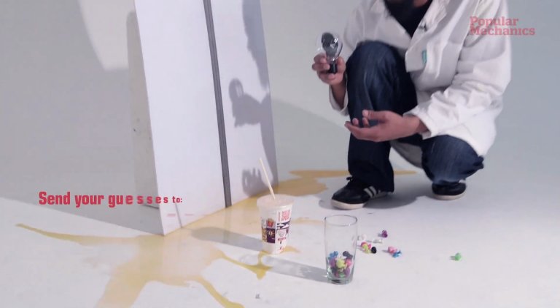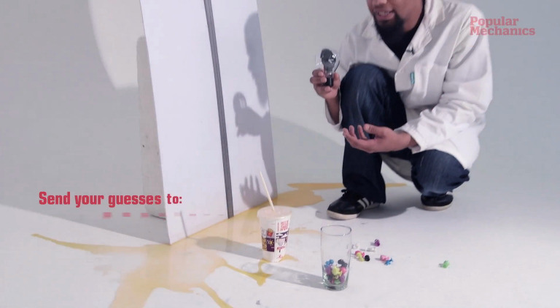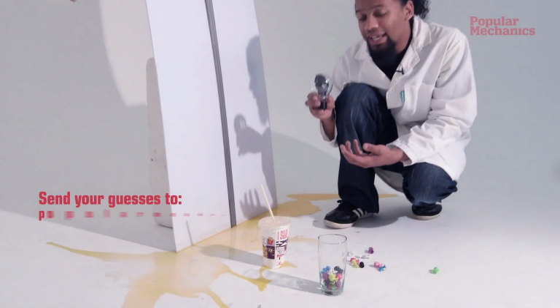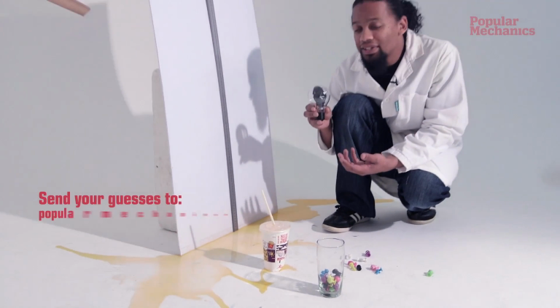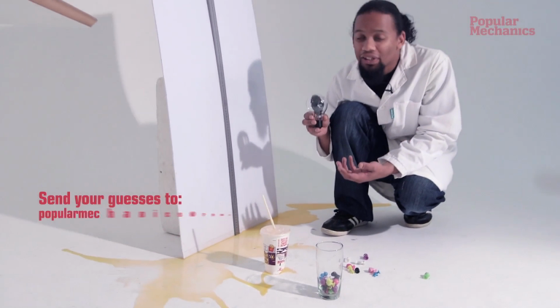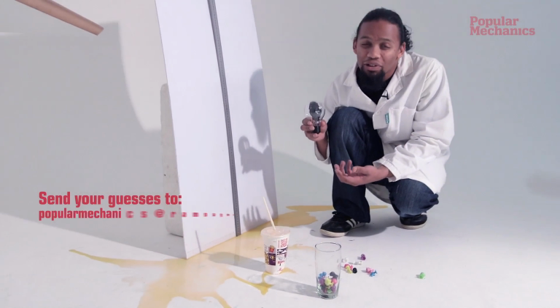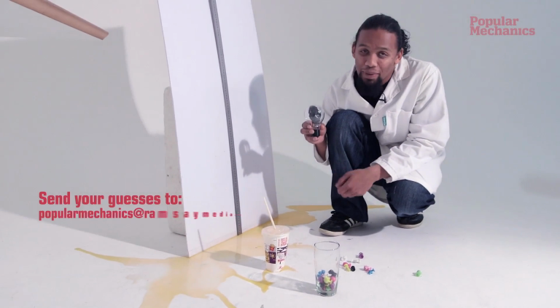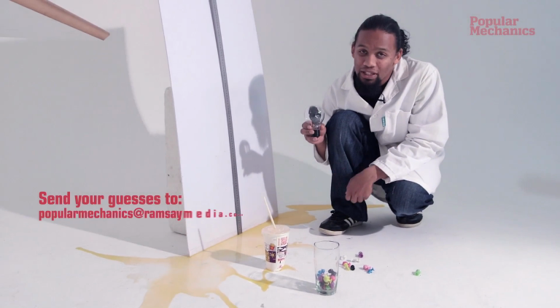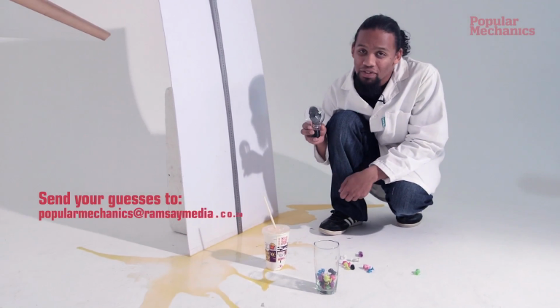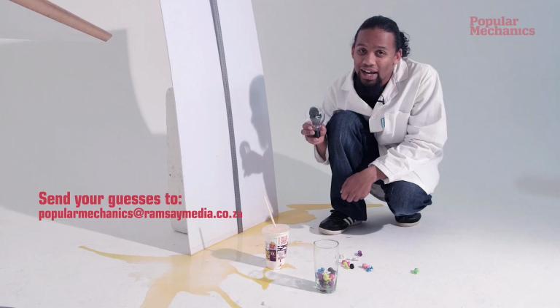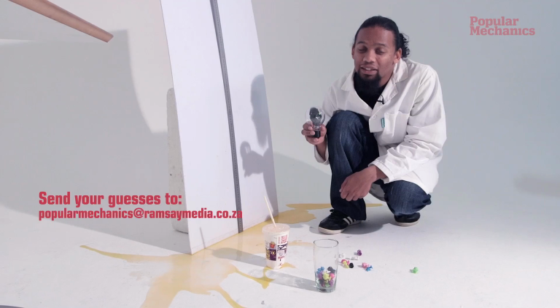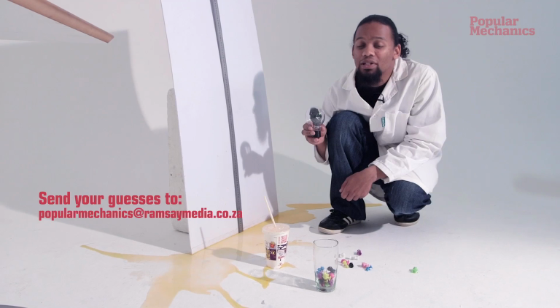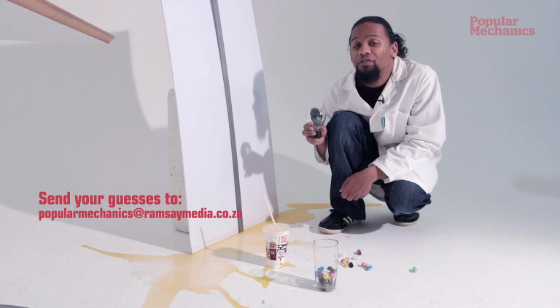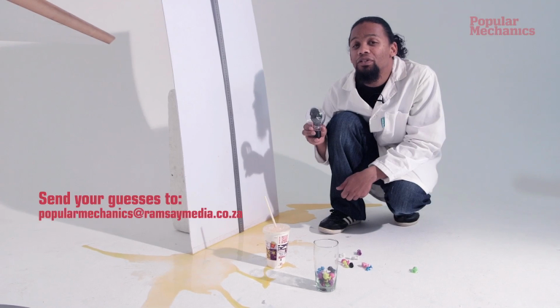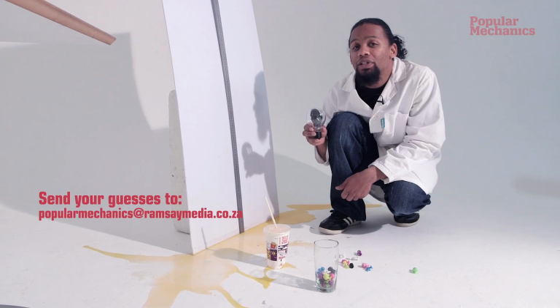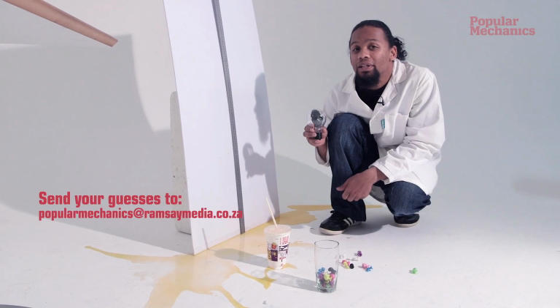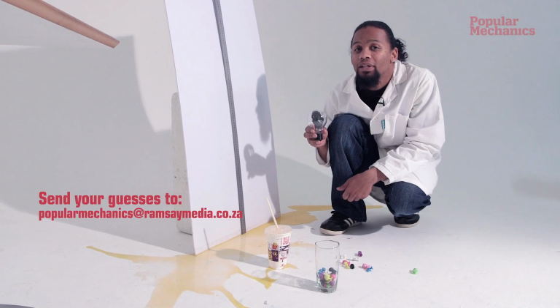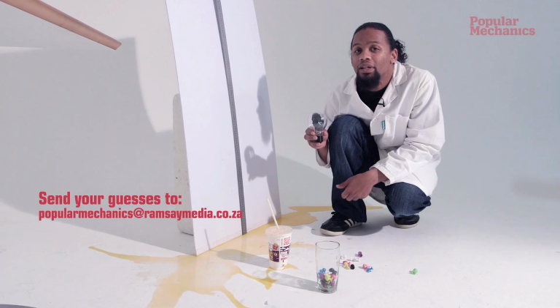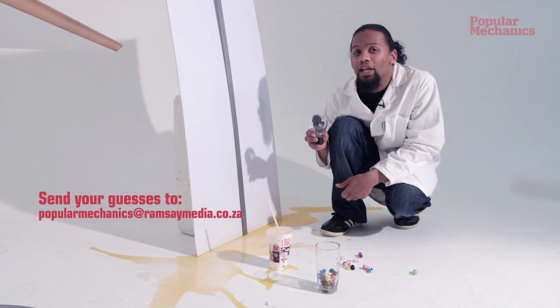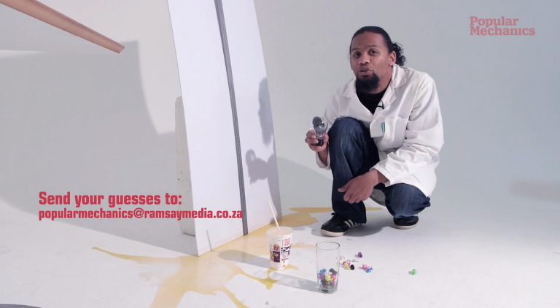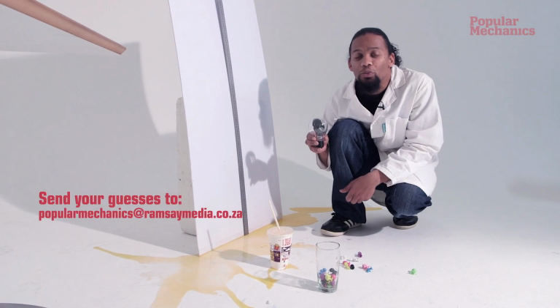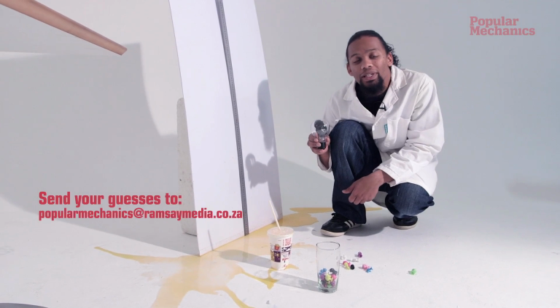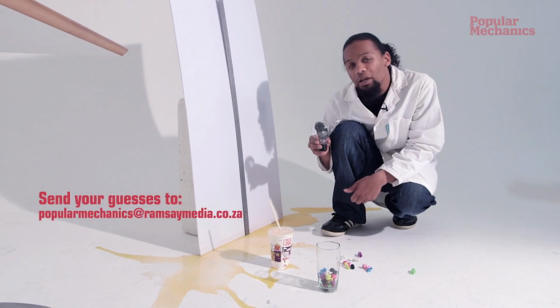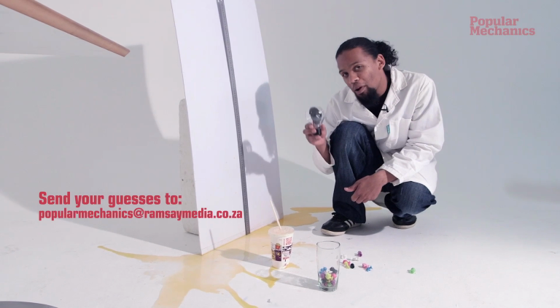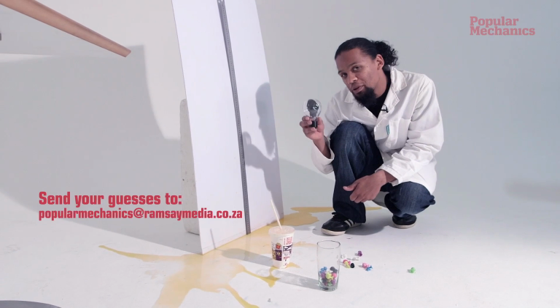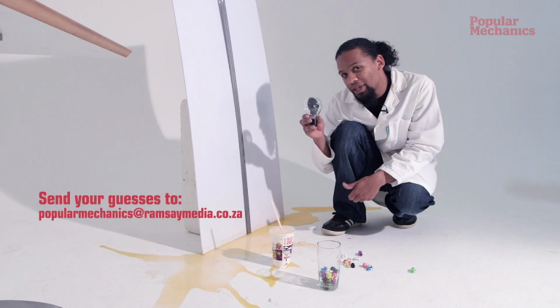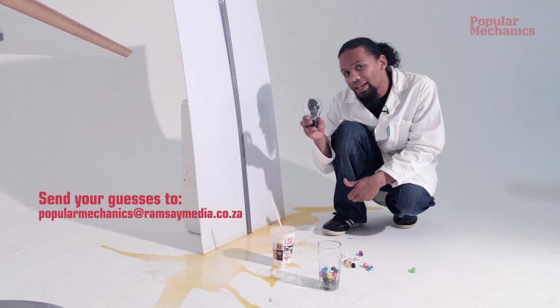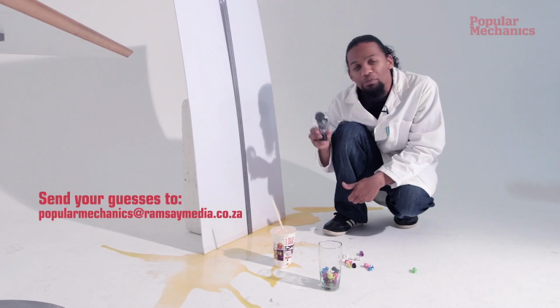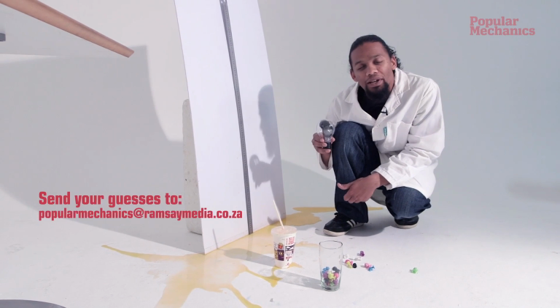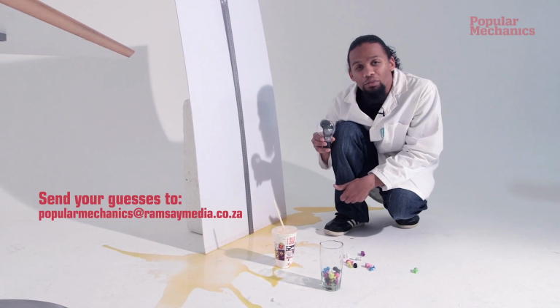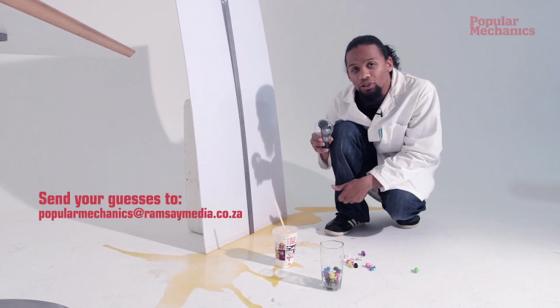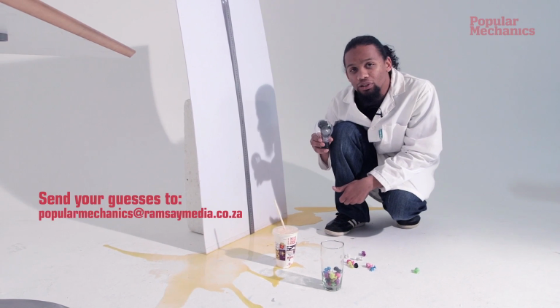Guess the total mass of the items lifted today and you could win a Popular Mechanics branded watch.